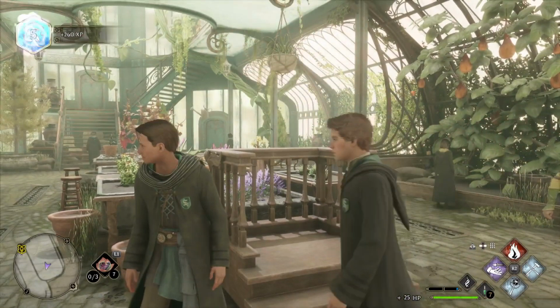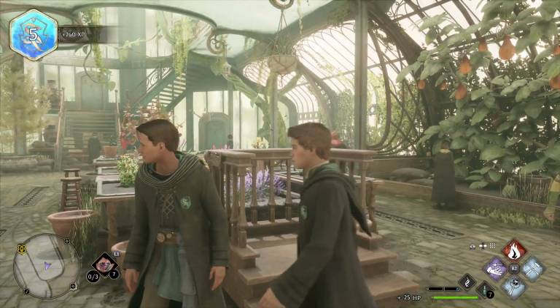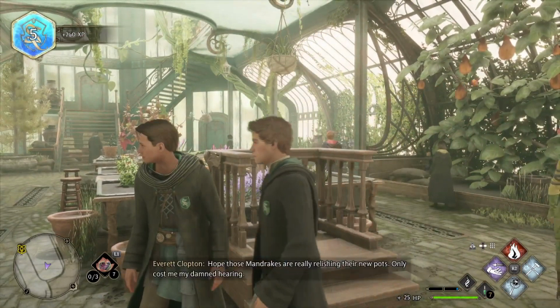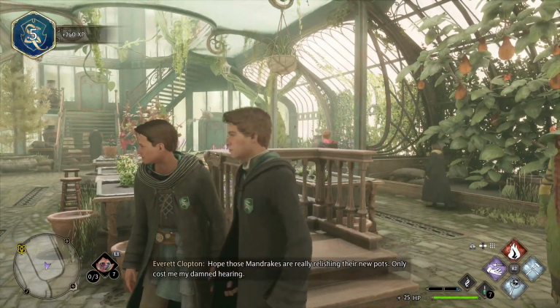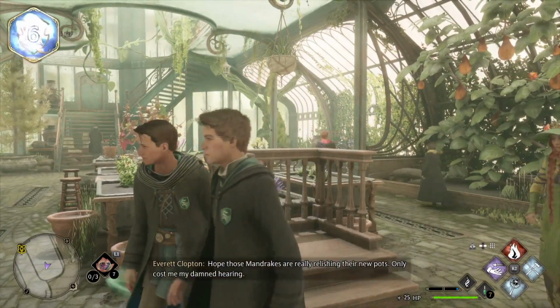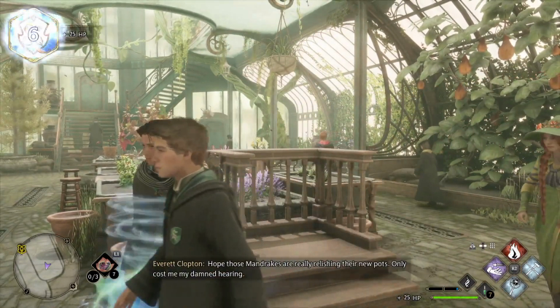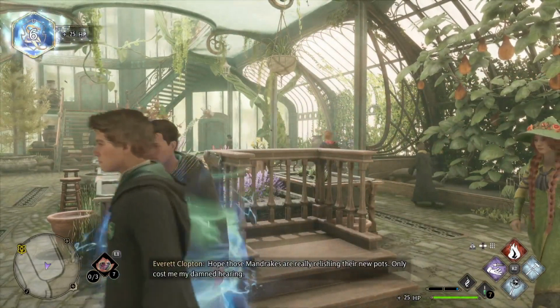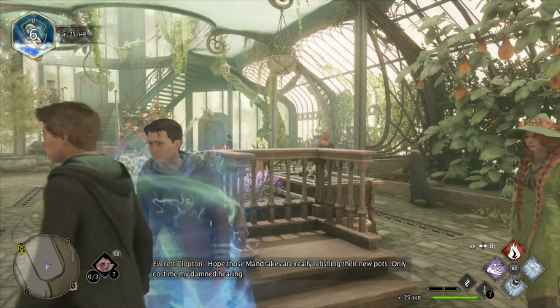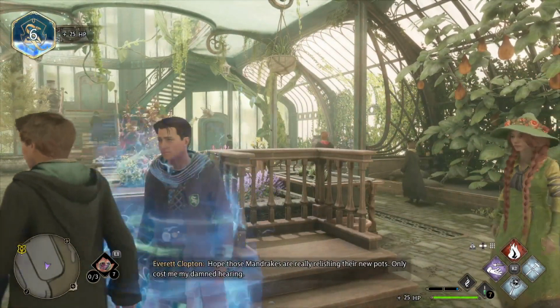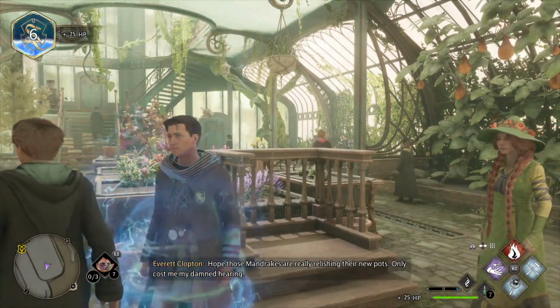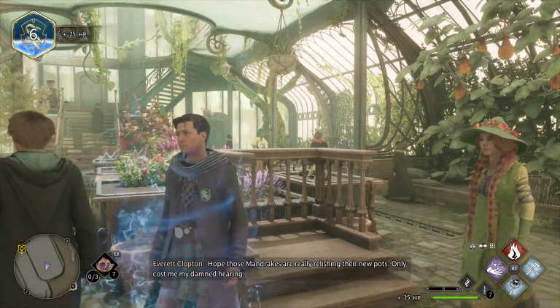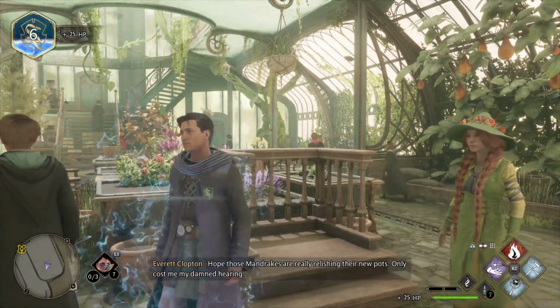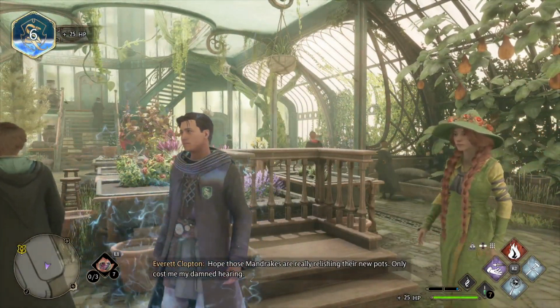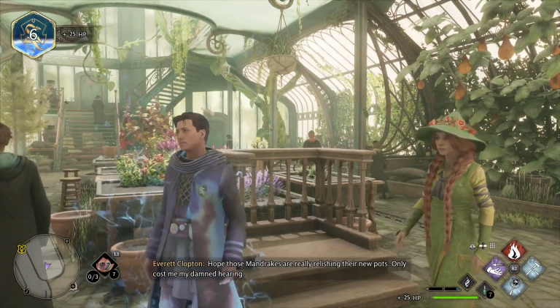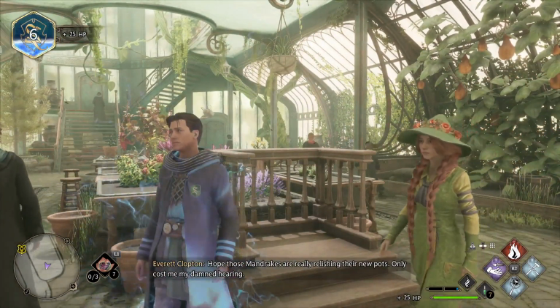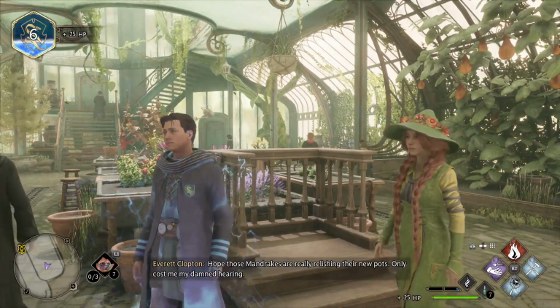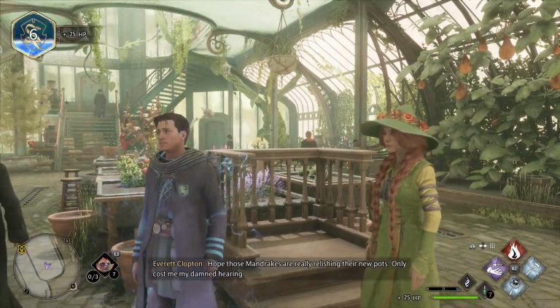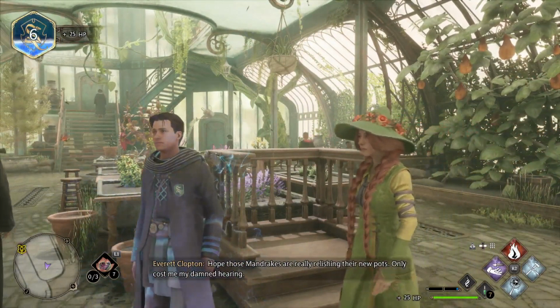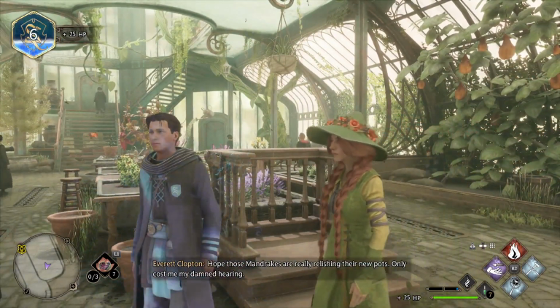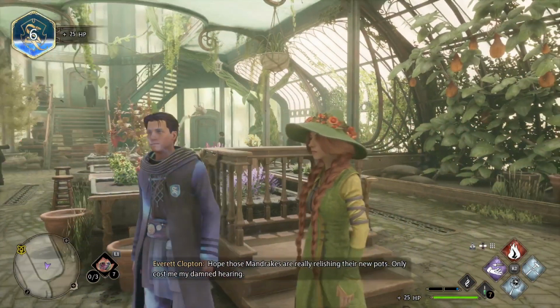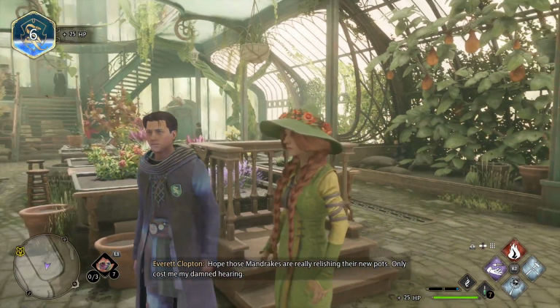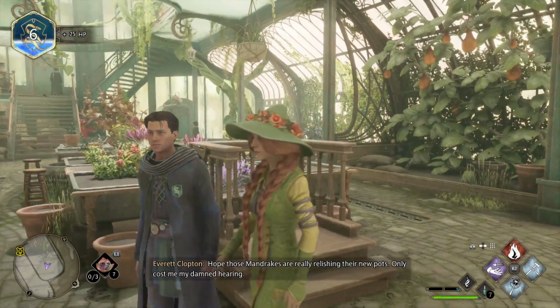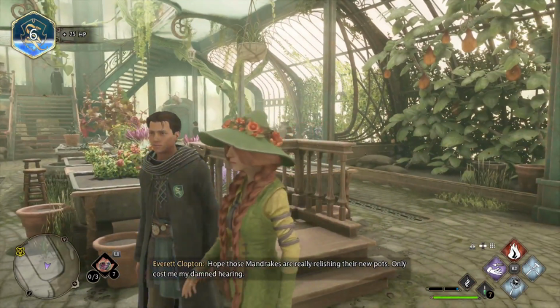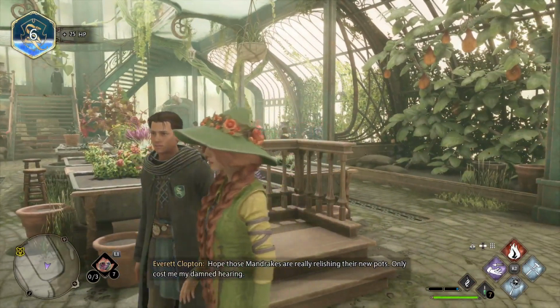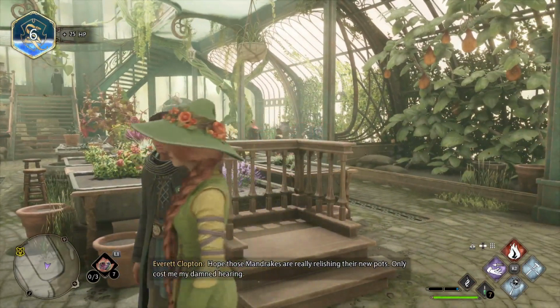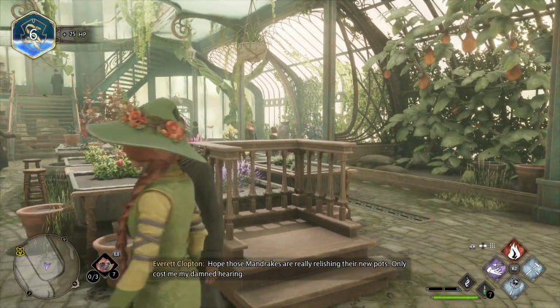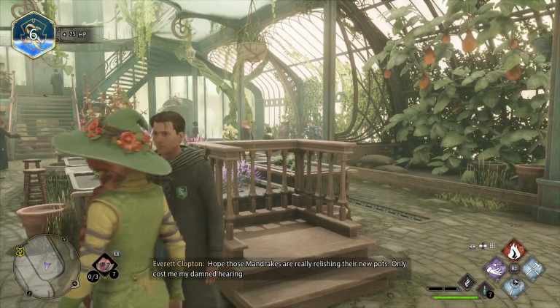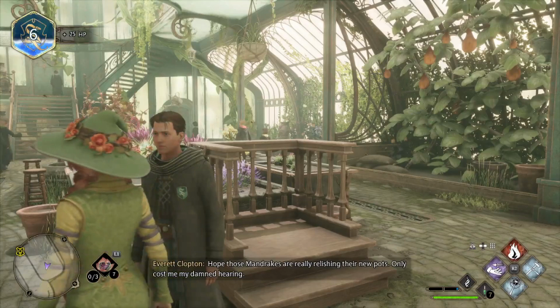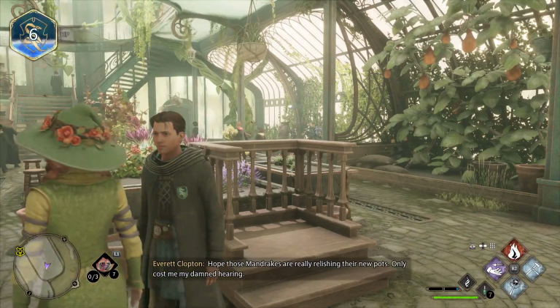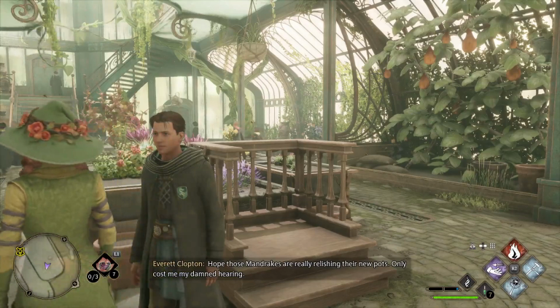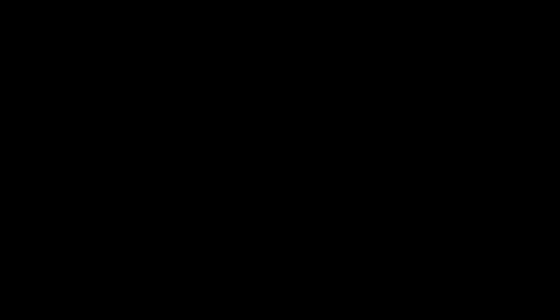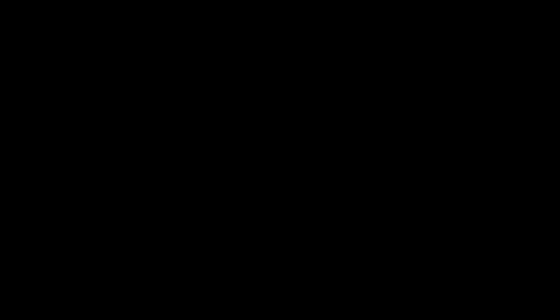I hope those mandrakes are relishing their new pots.